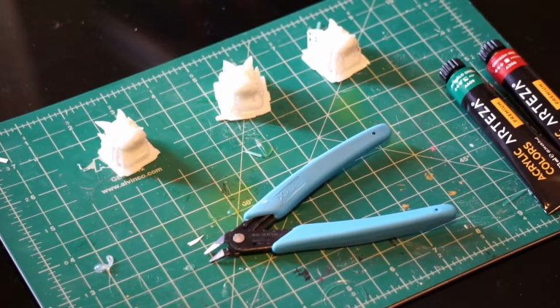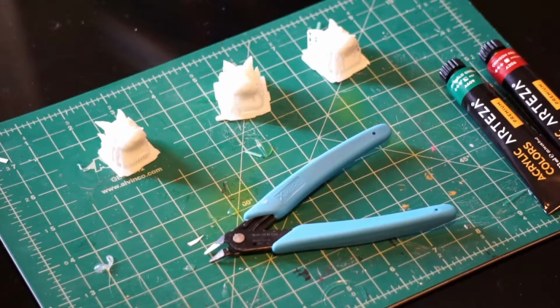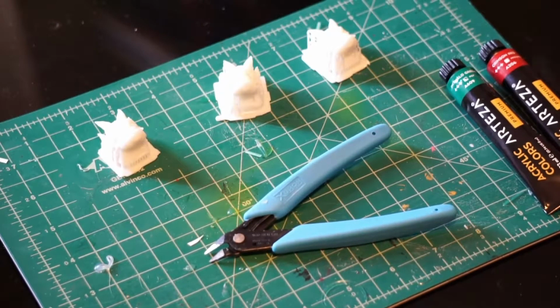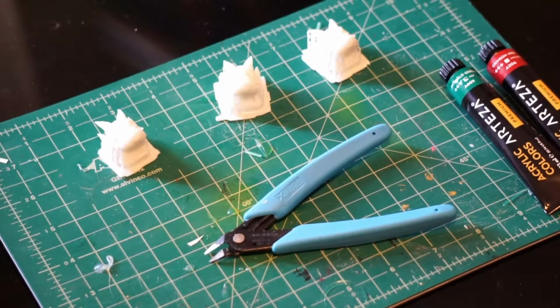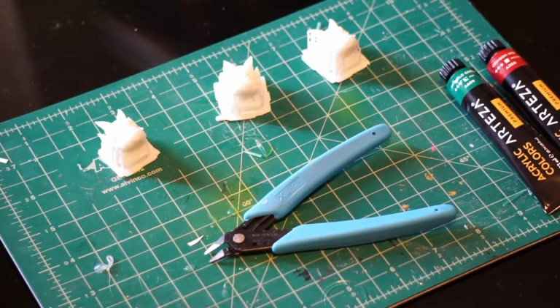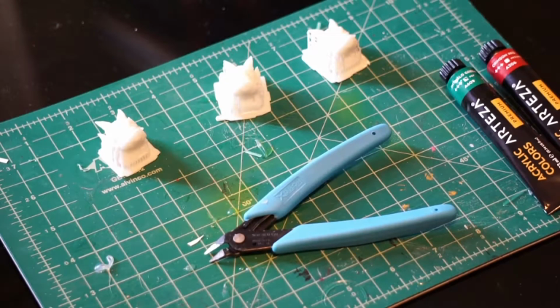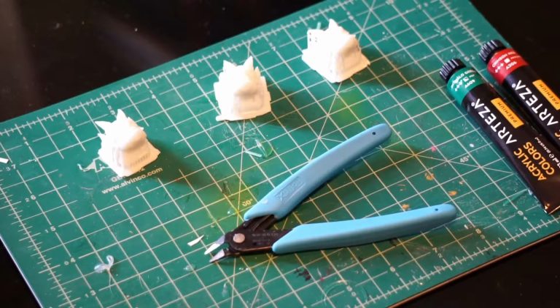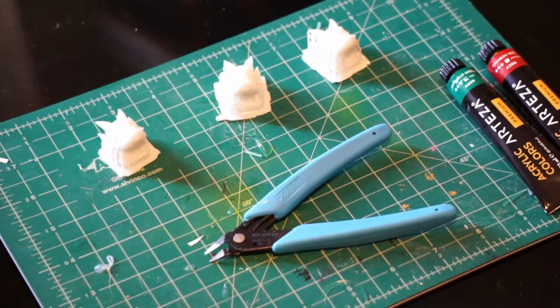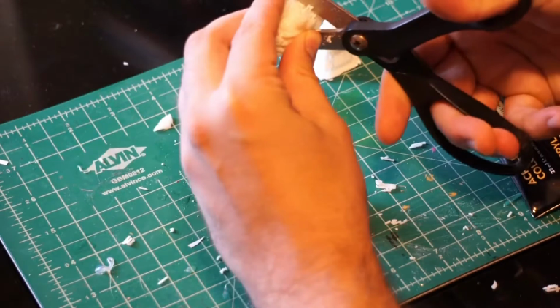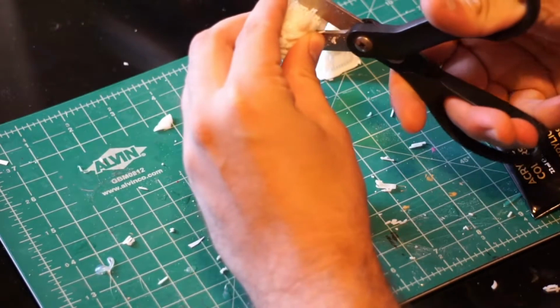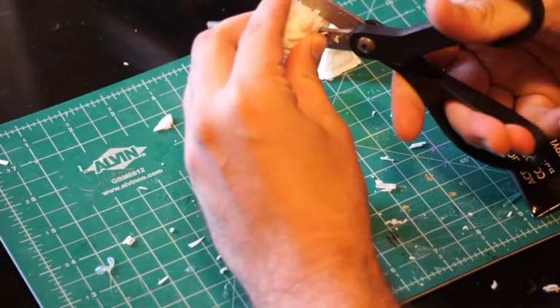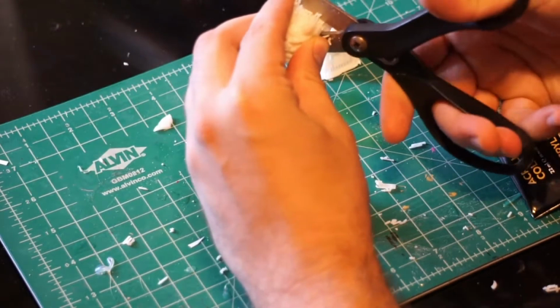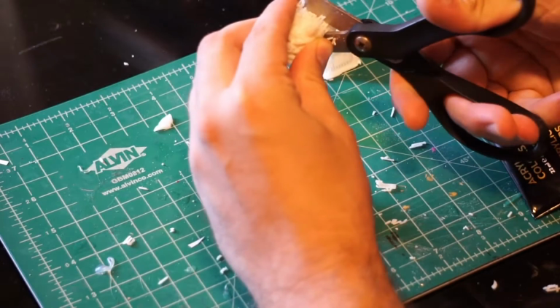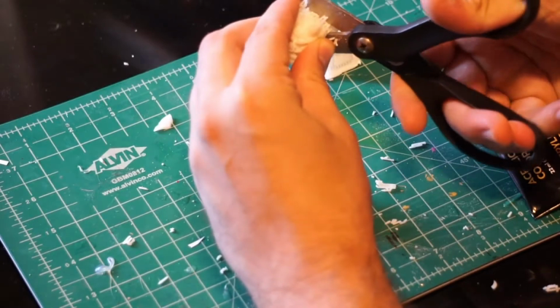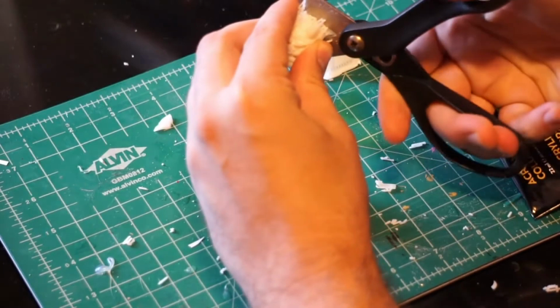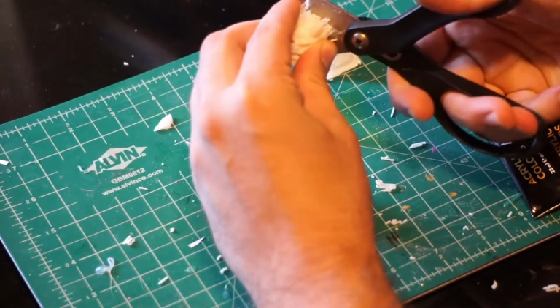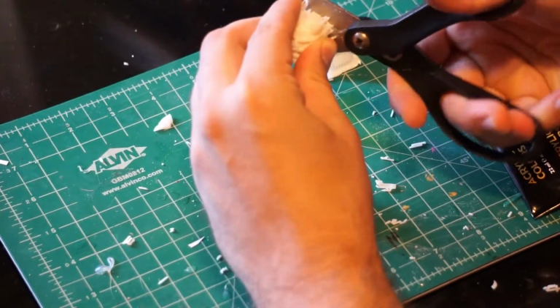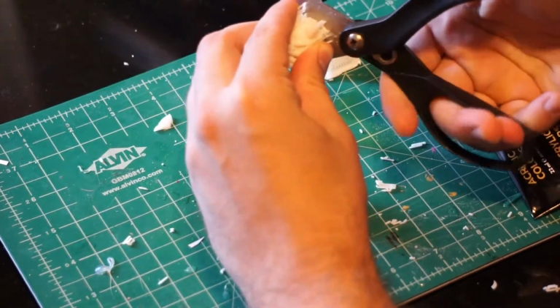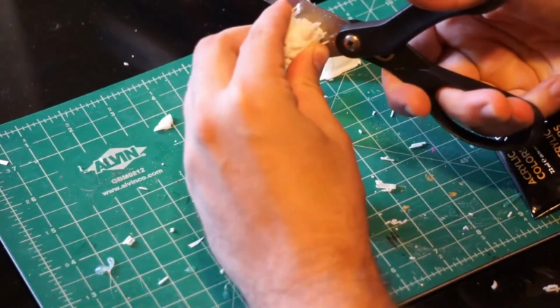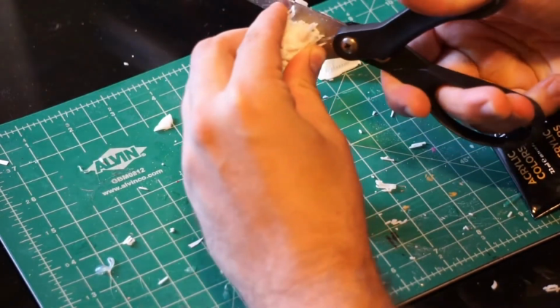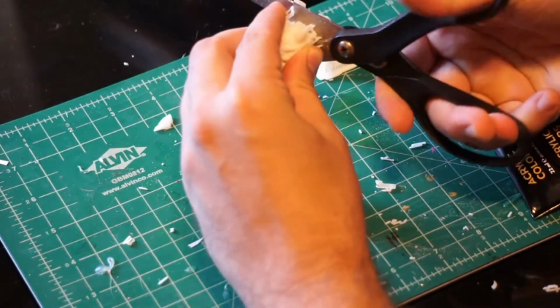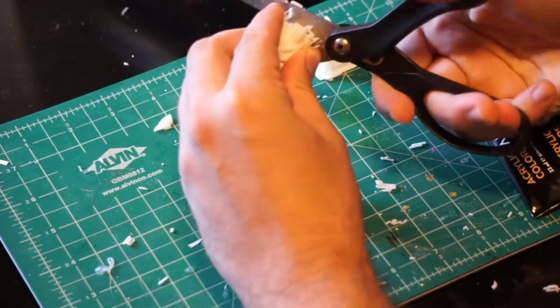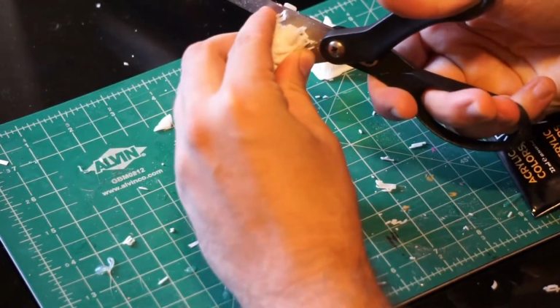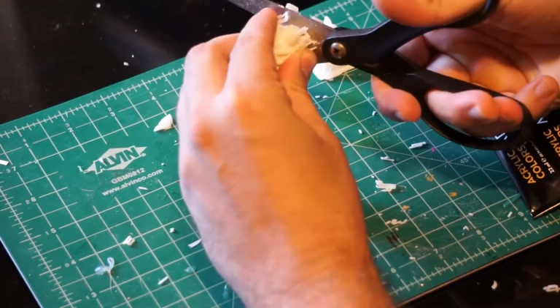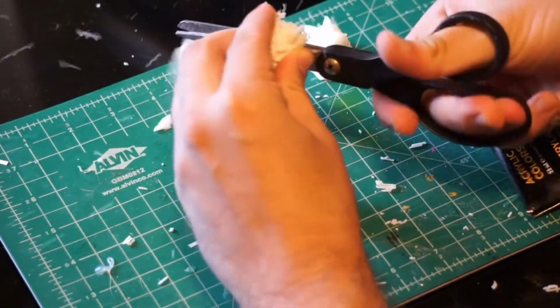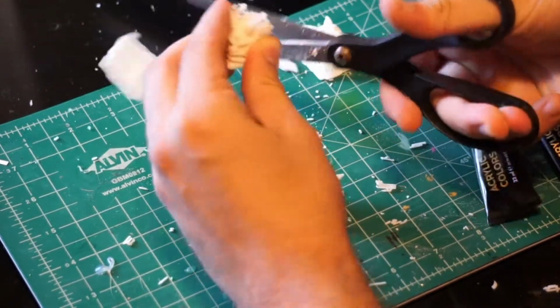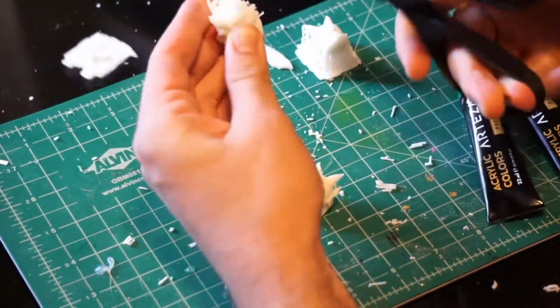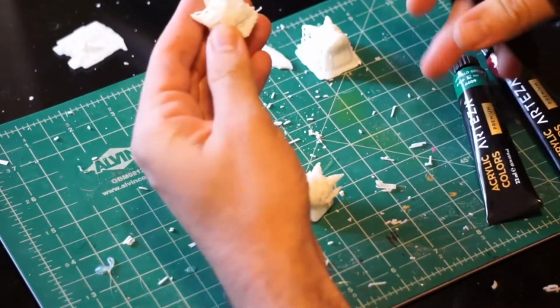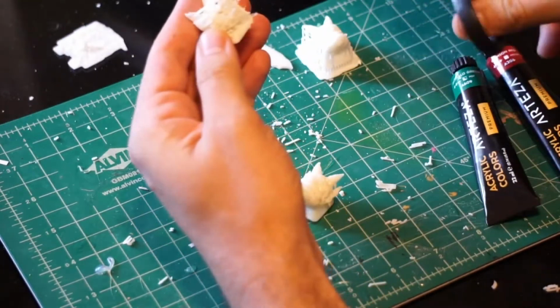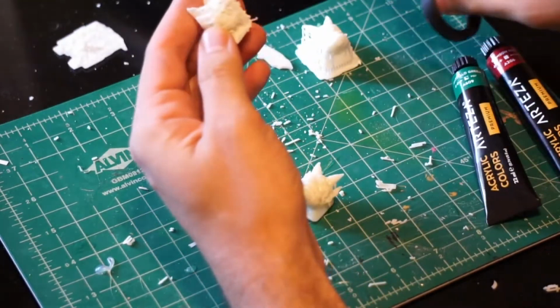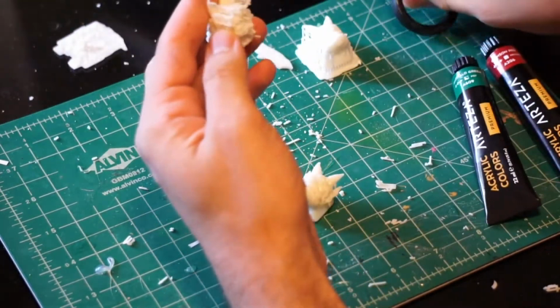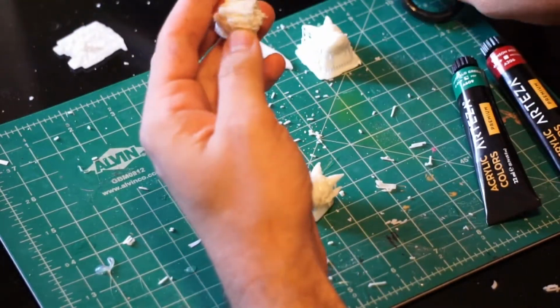If you're using a 3D printed model like me, you'll have to remove the supports. I decided to go with a pair of scissors.